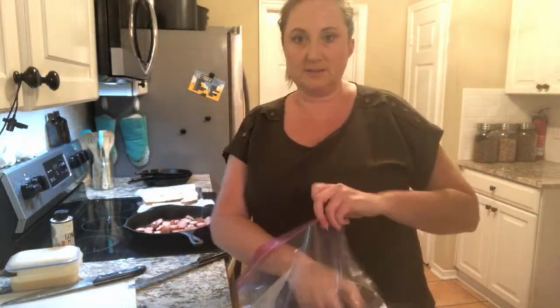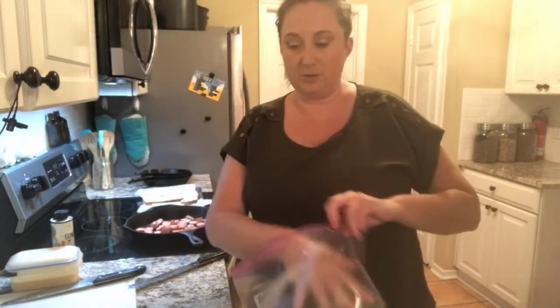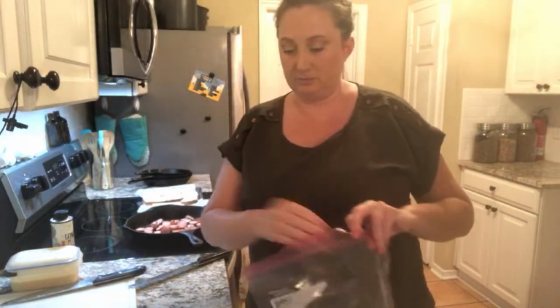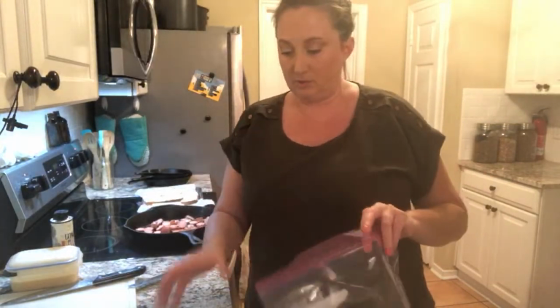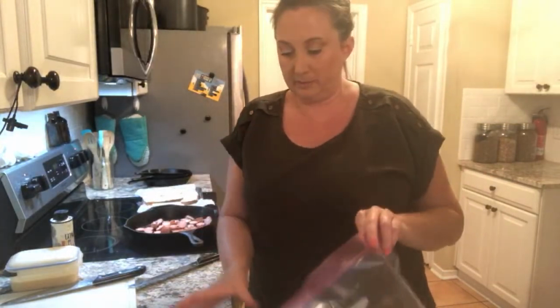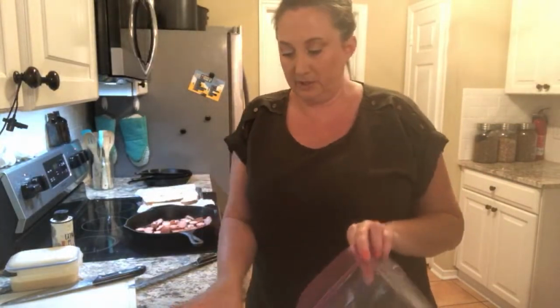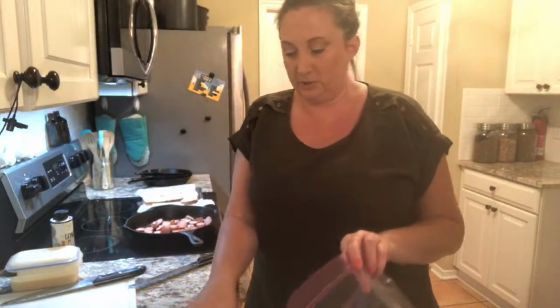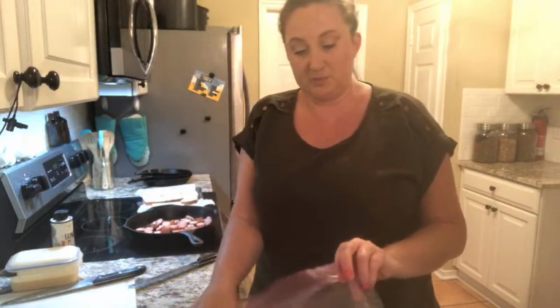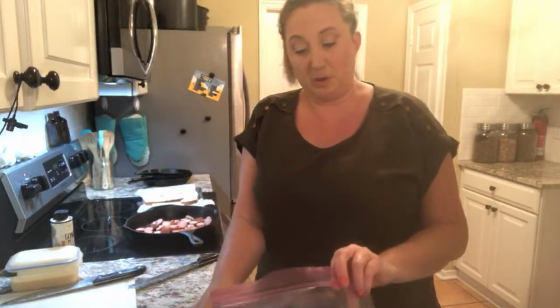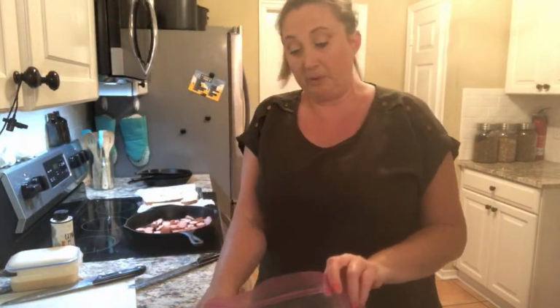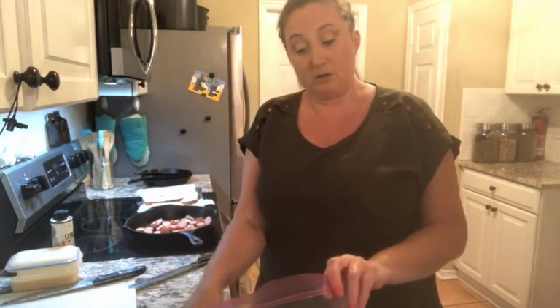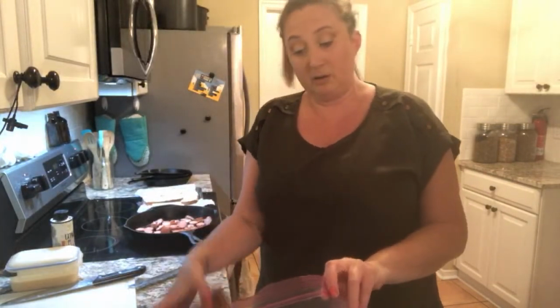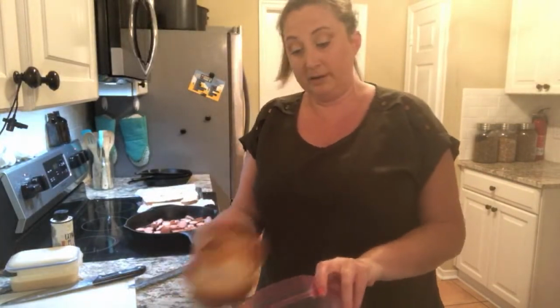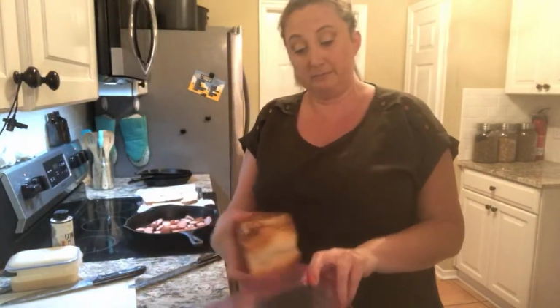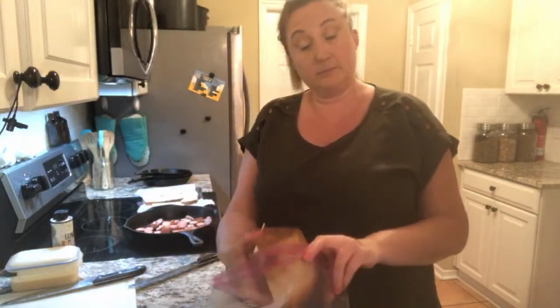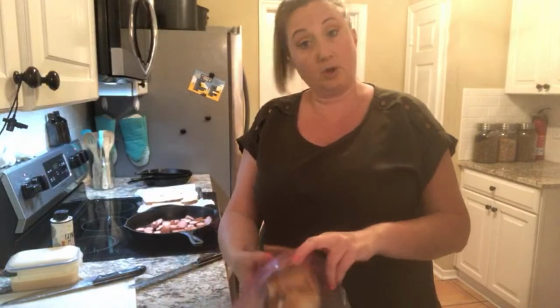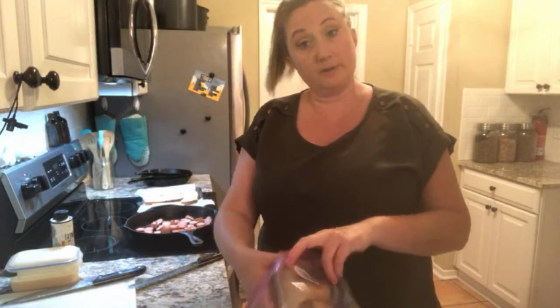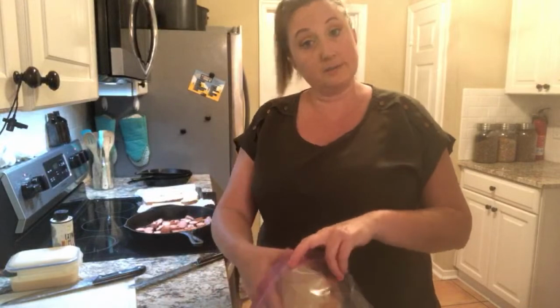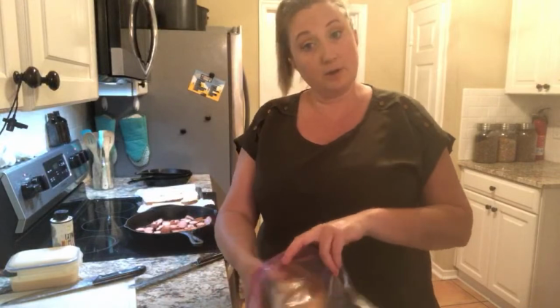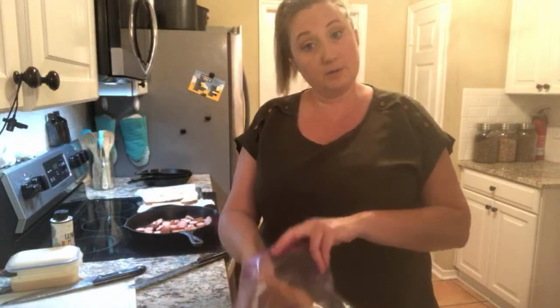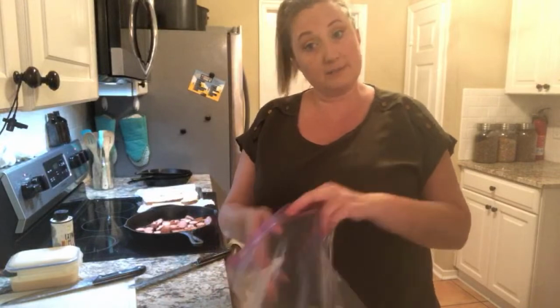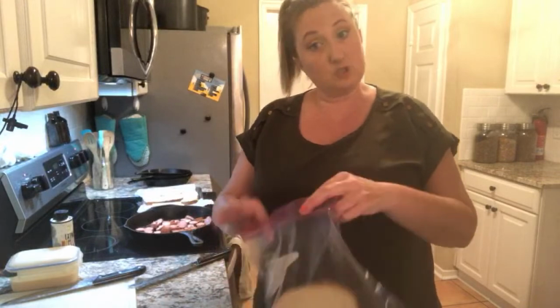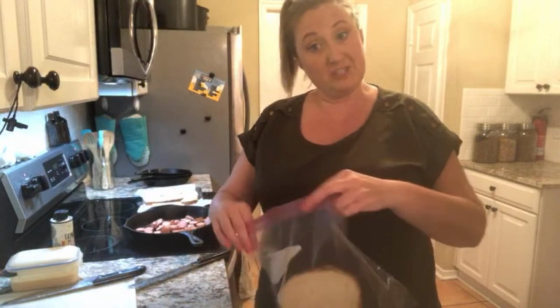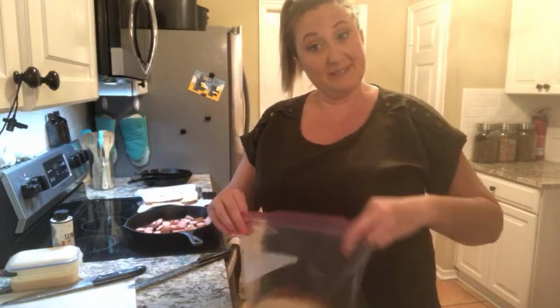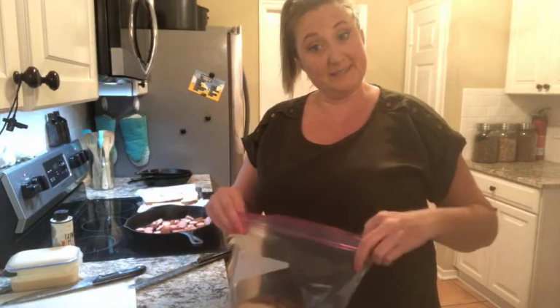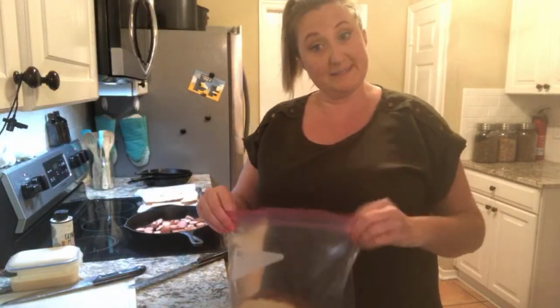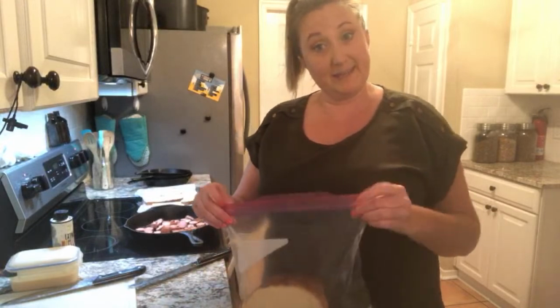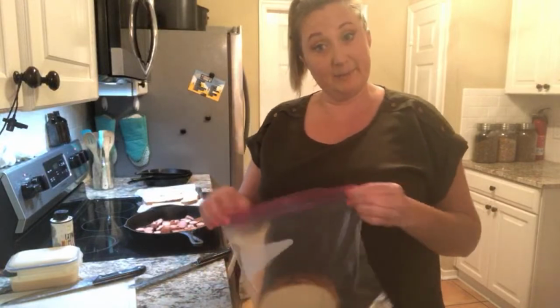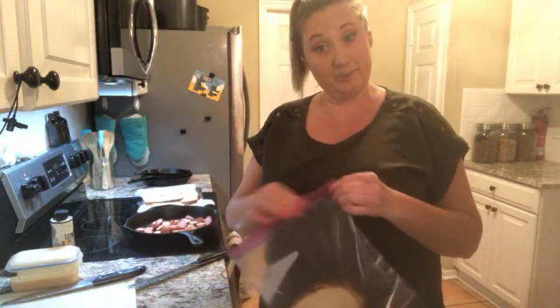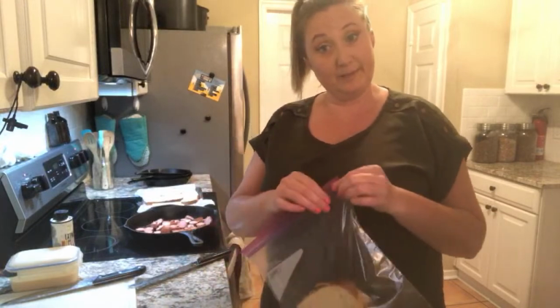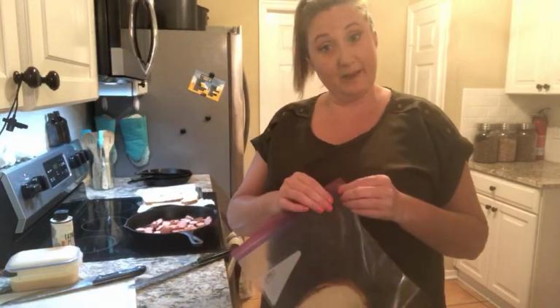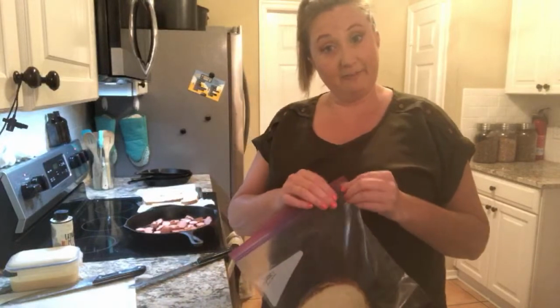All I'm going to do is put butter on it, garlic salt, some cheese, and put it in the oven.